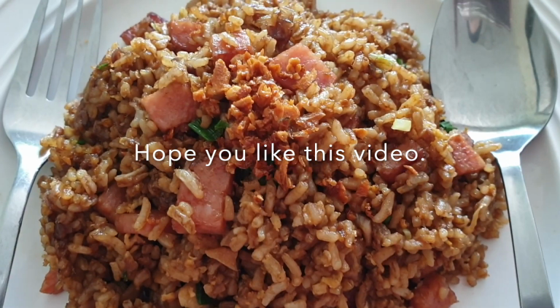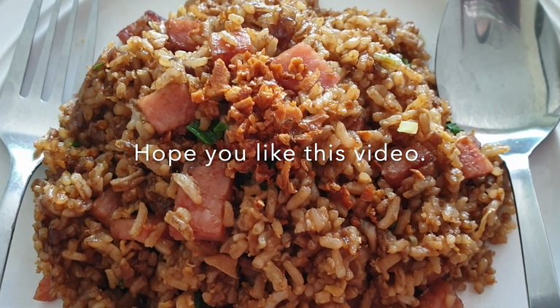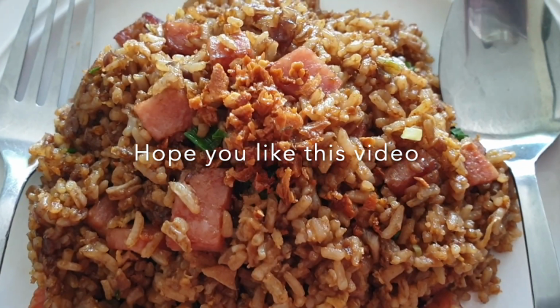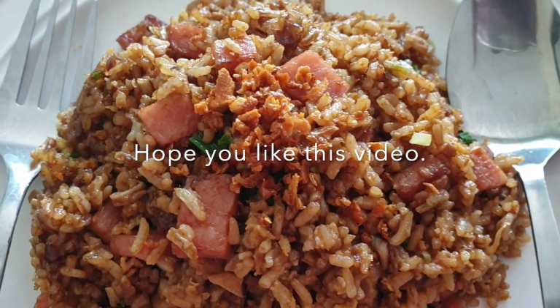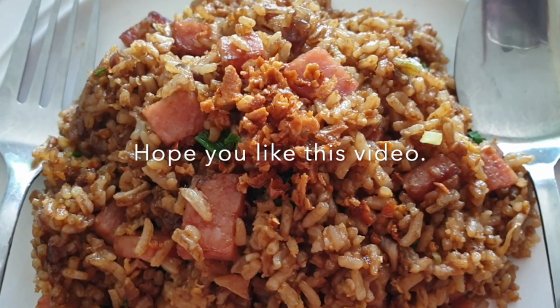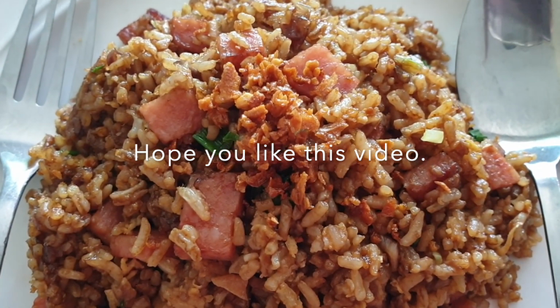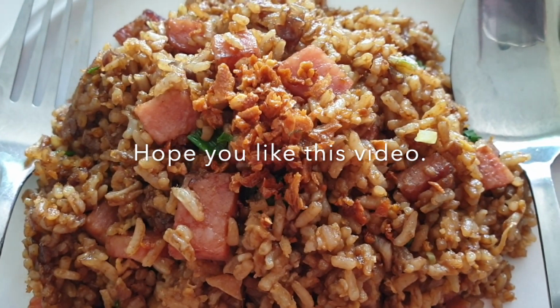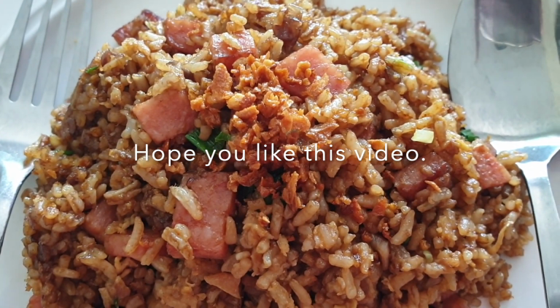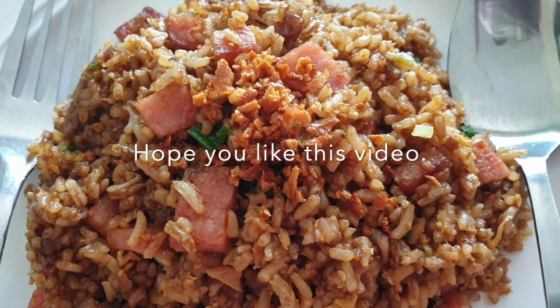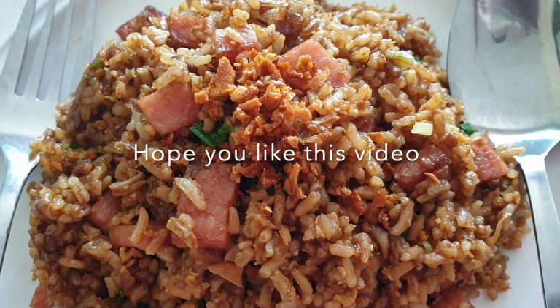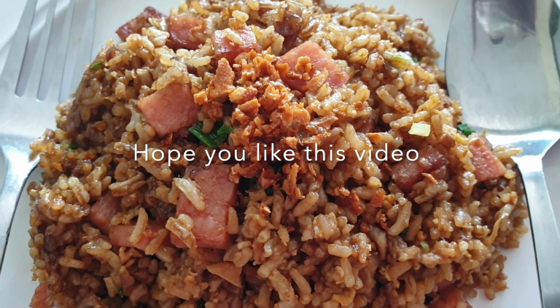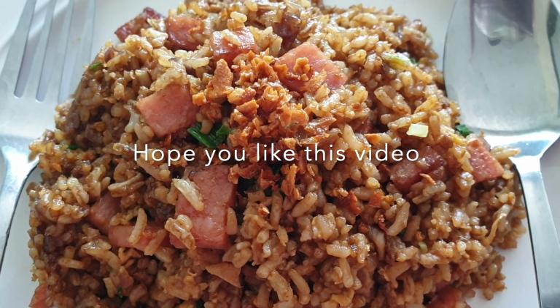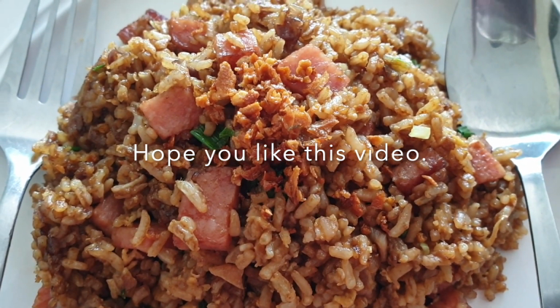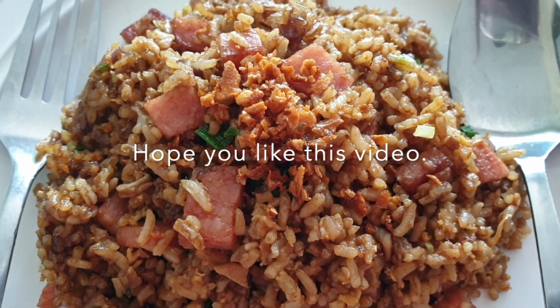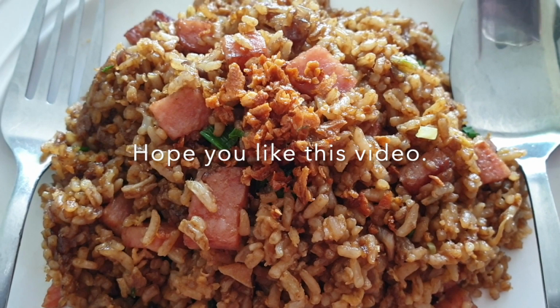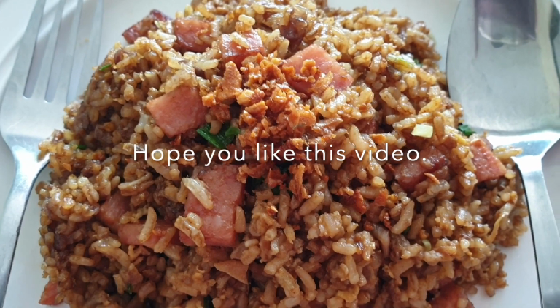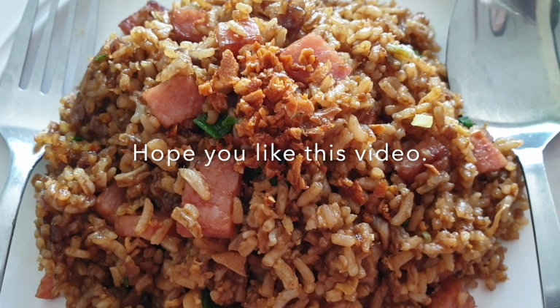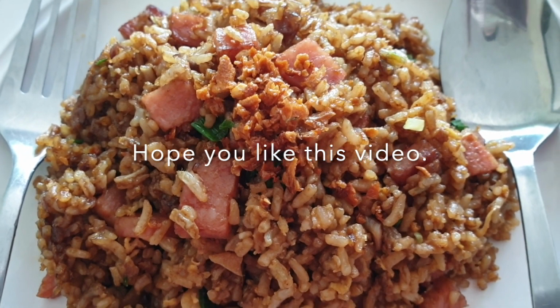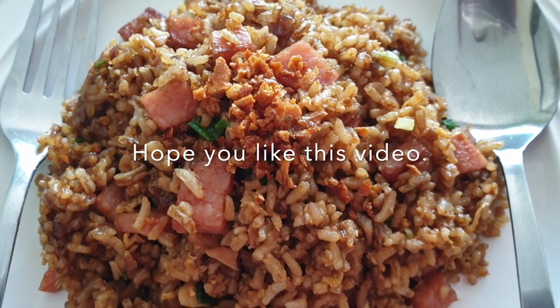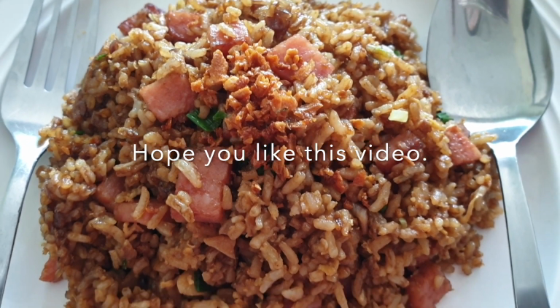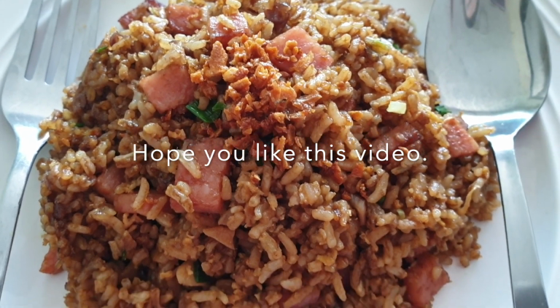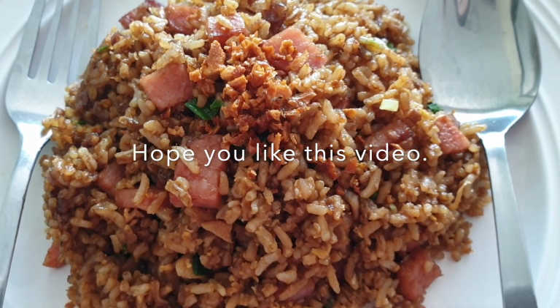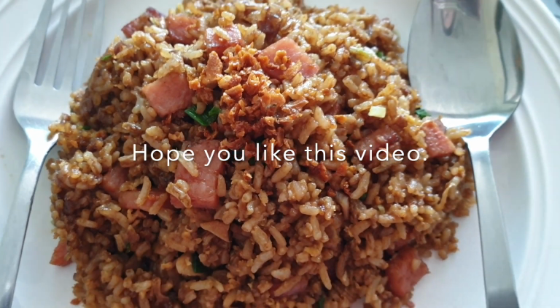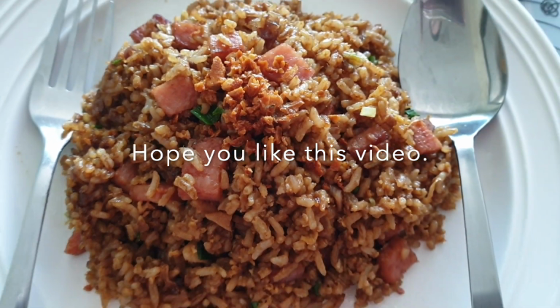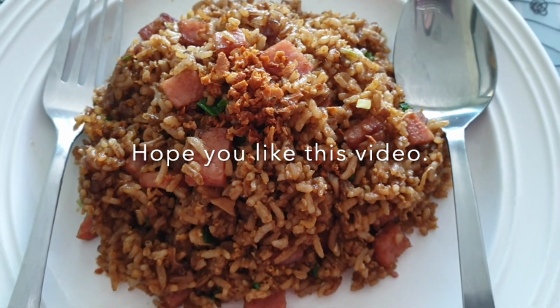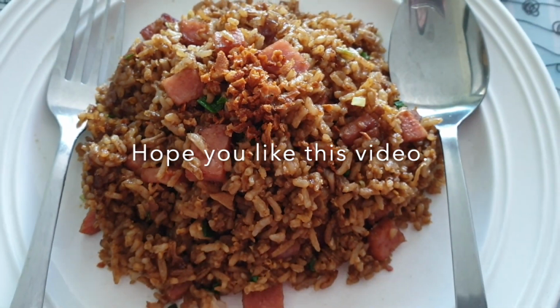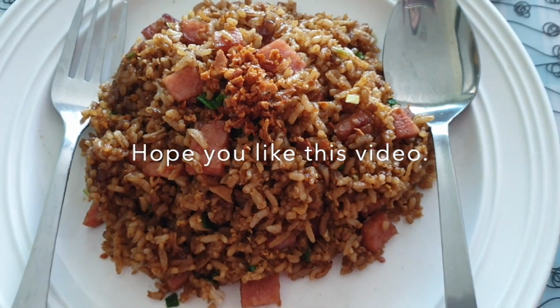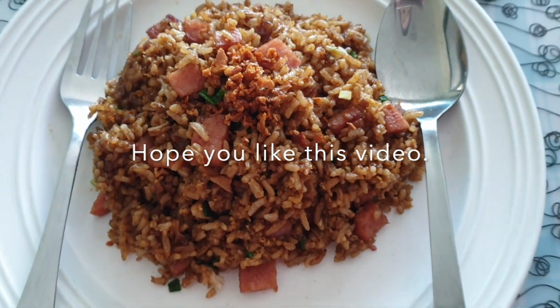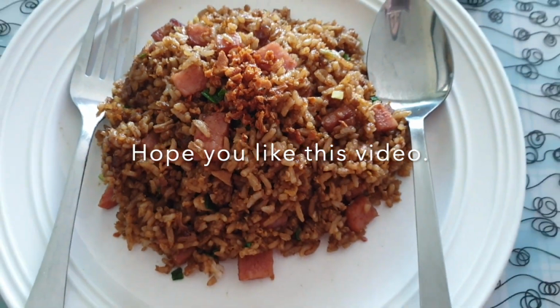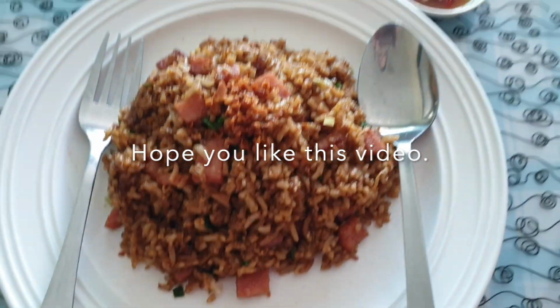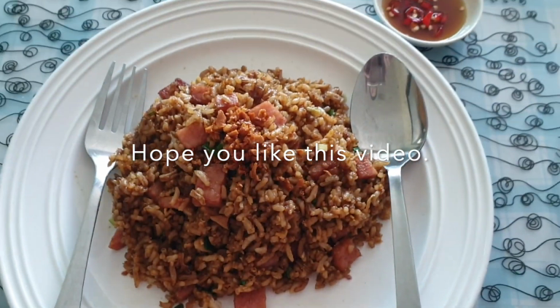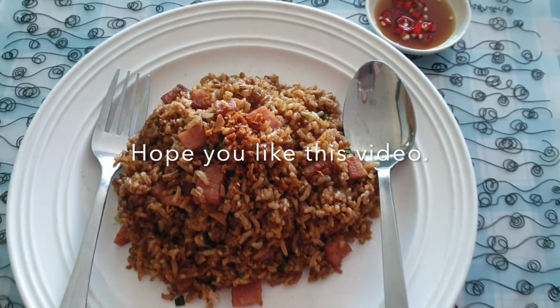I garnish it with some fried garlic. If you have it, put it in — it will make this rice even tastier.